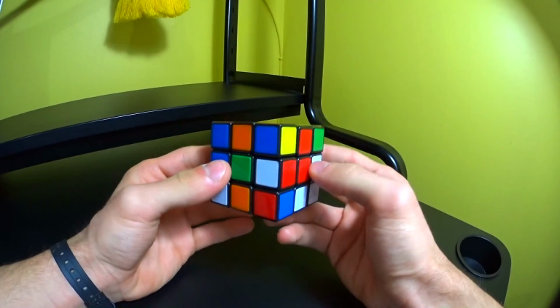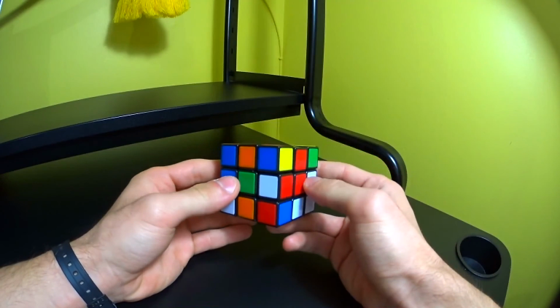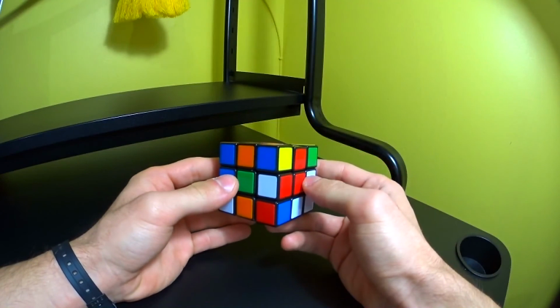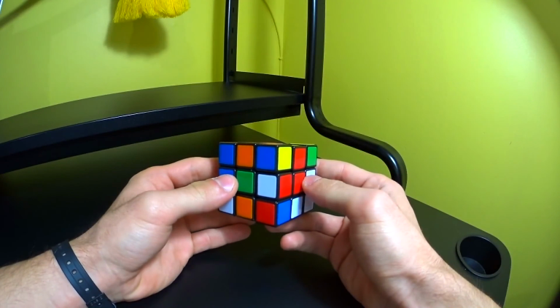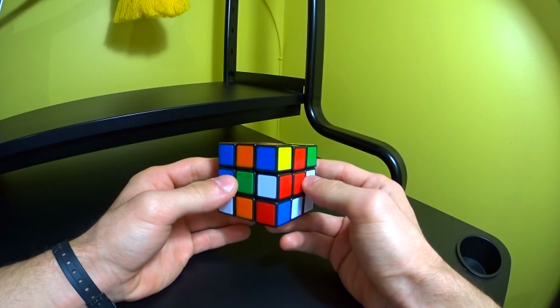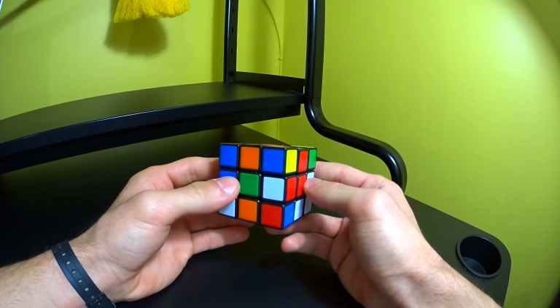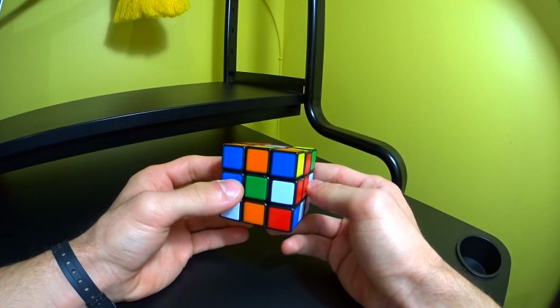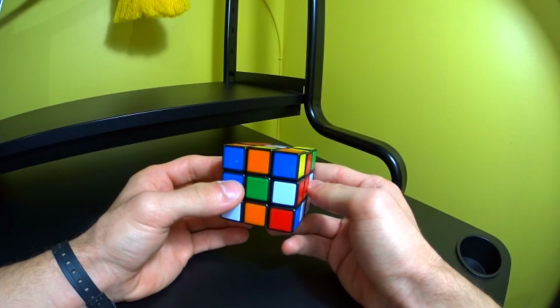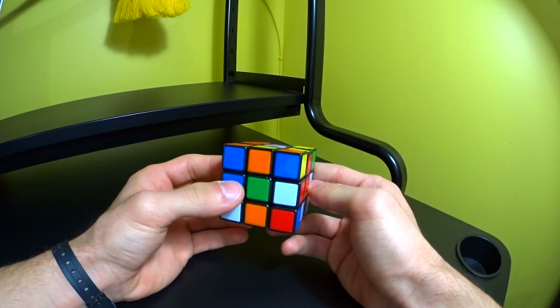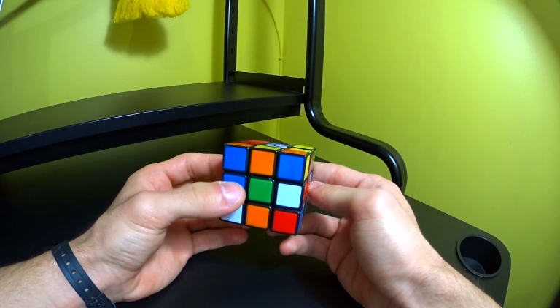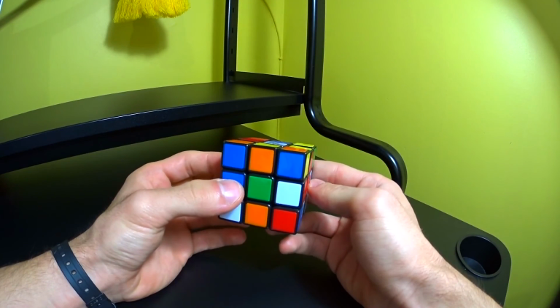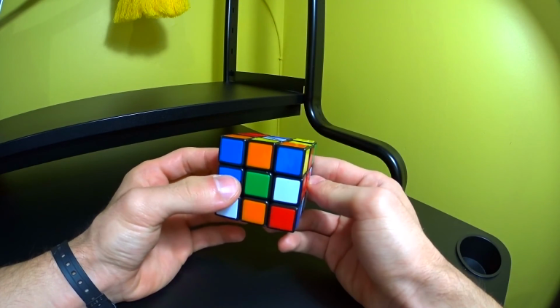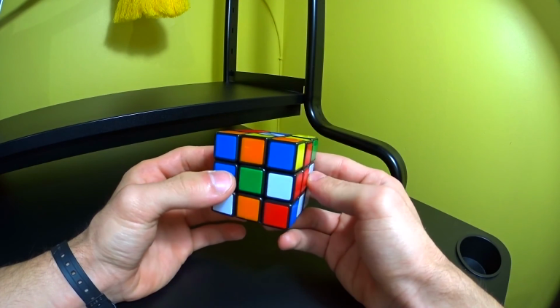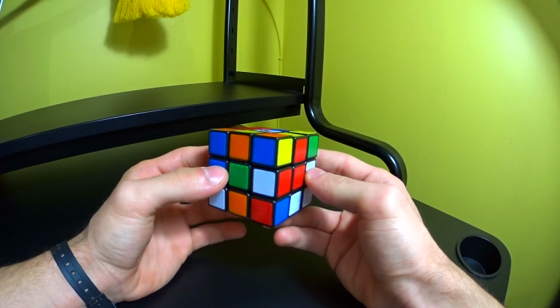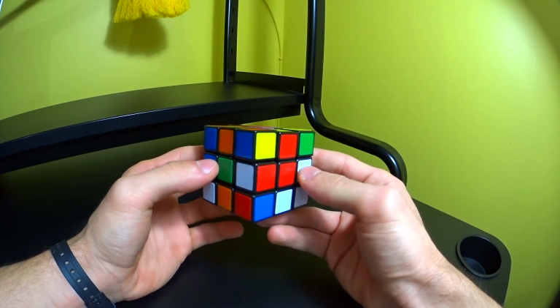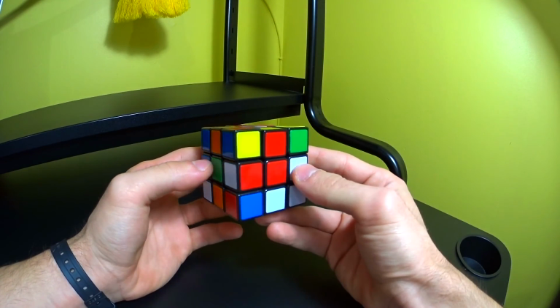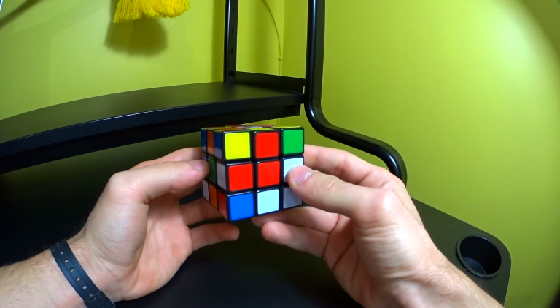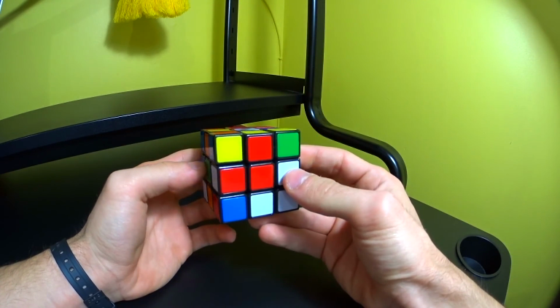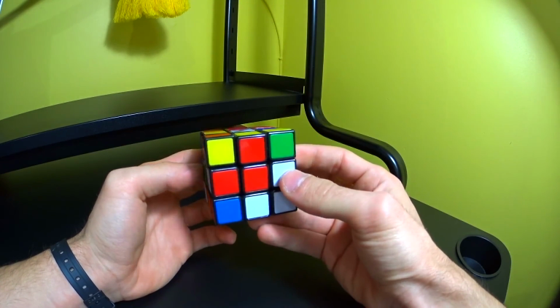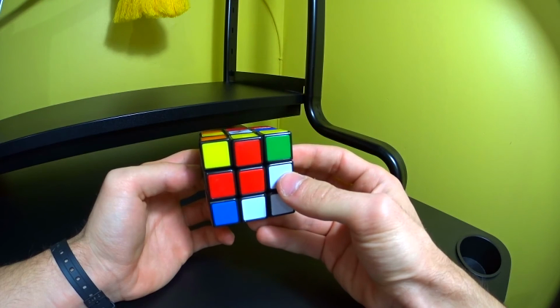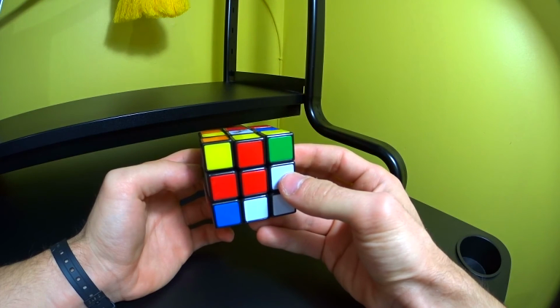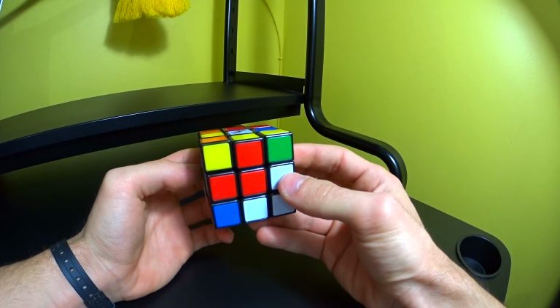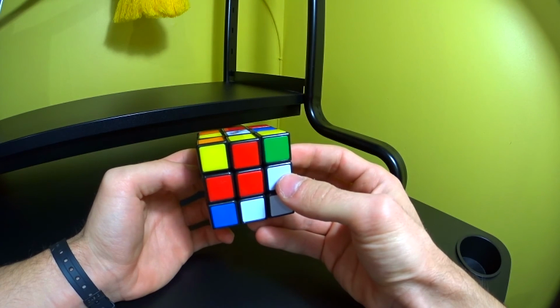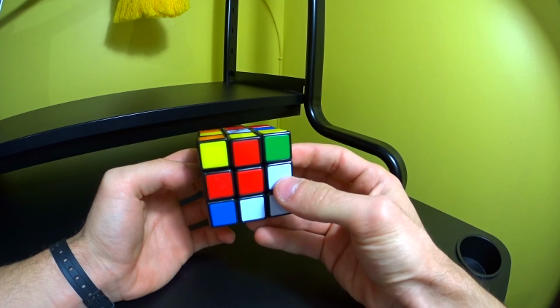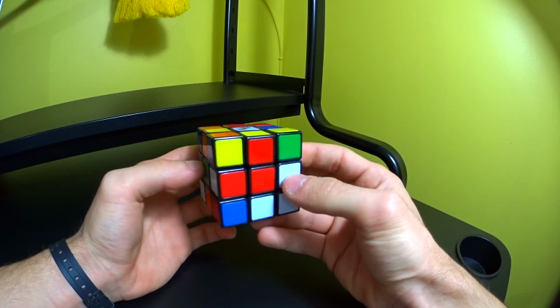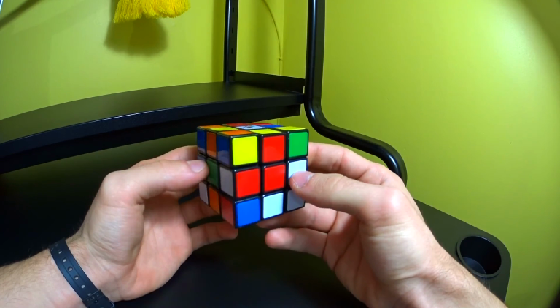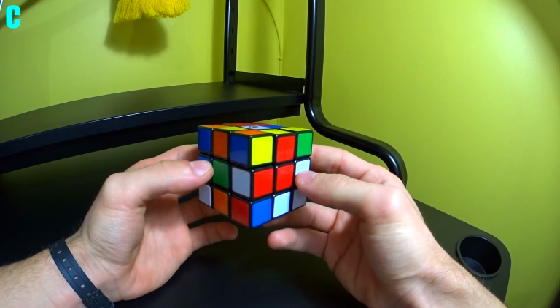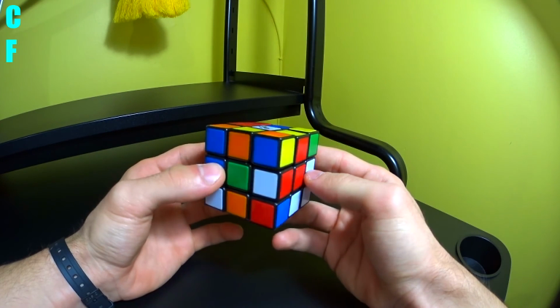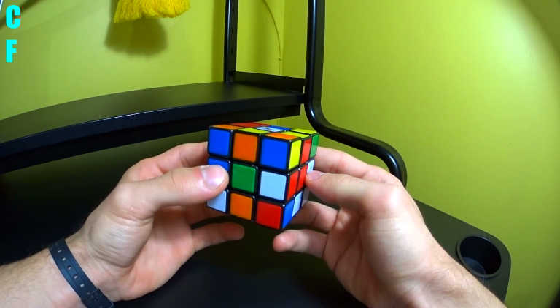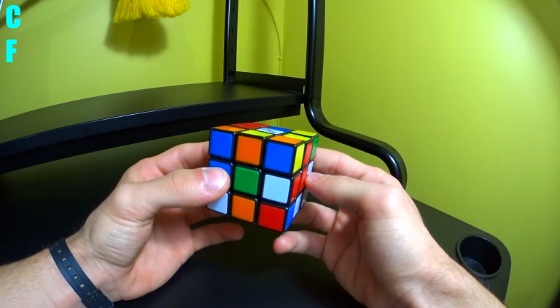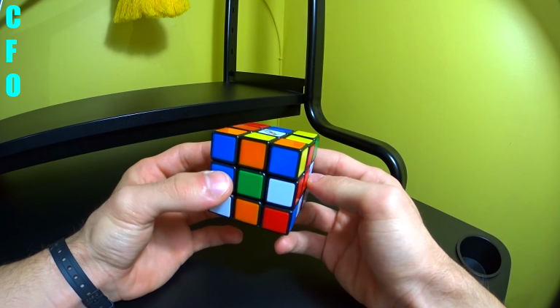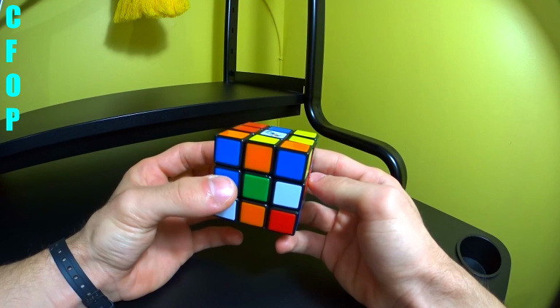What's up guys, my name is Brovax and today I'm going to be showing you guys a speed solving method called CFOP.